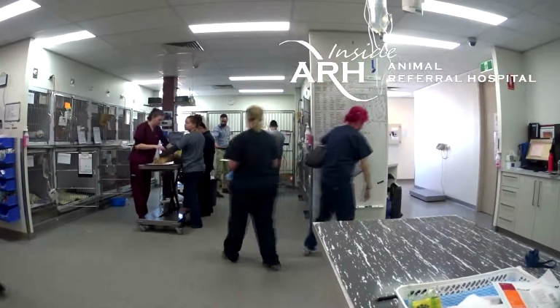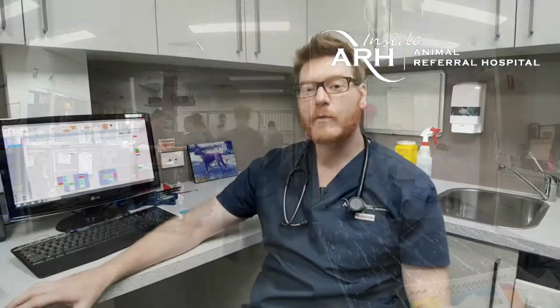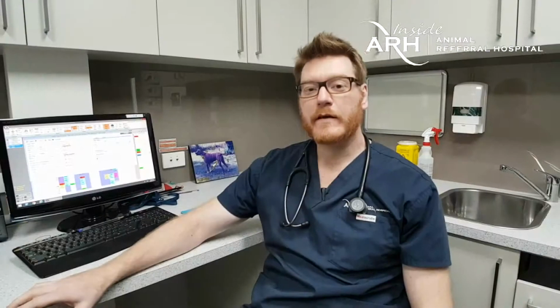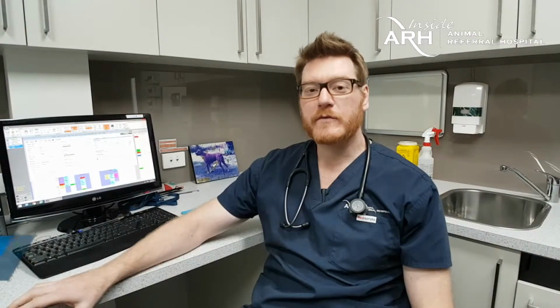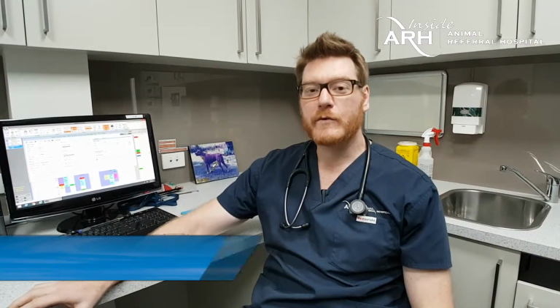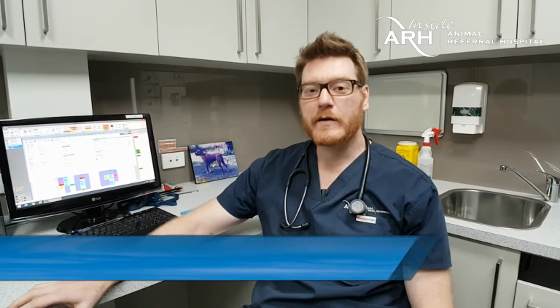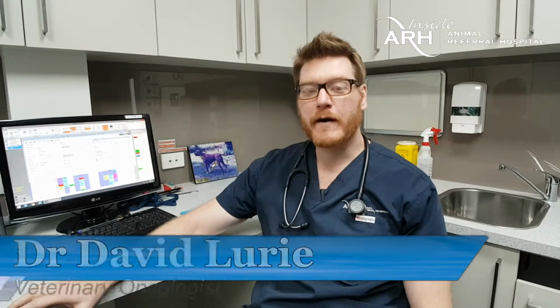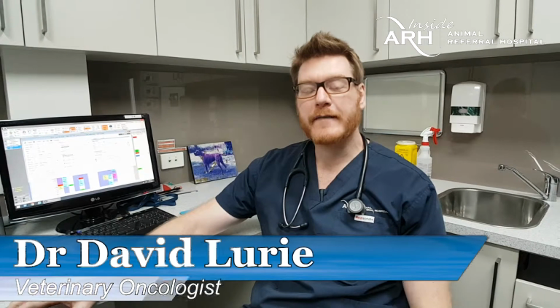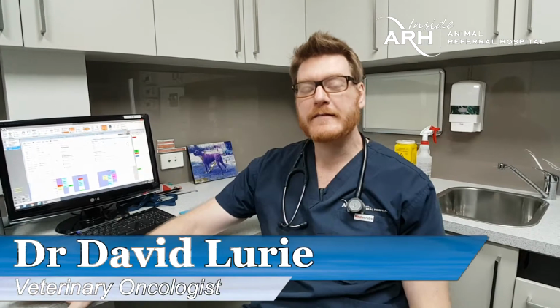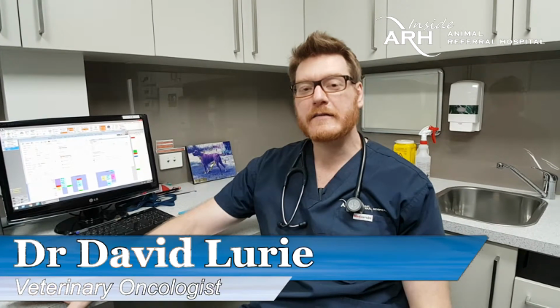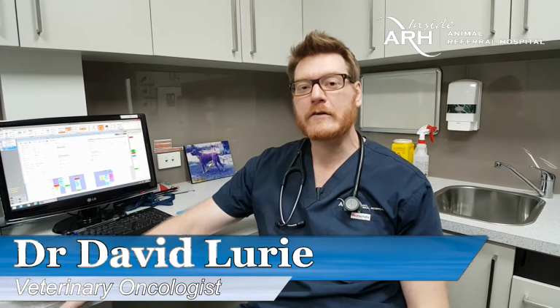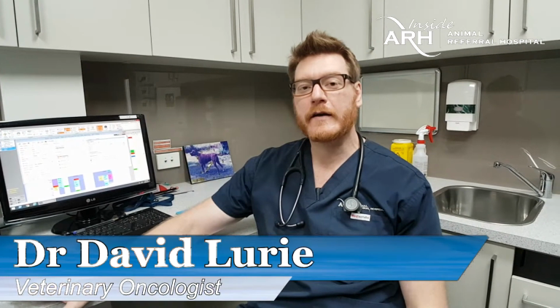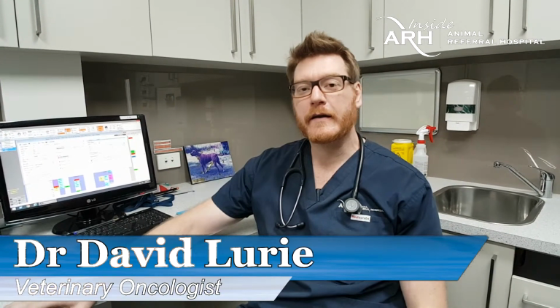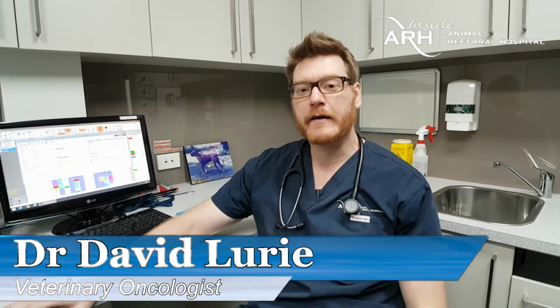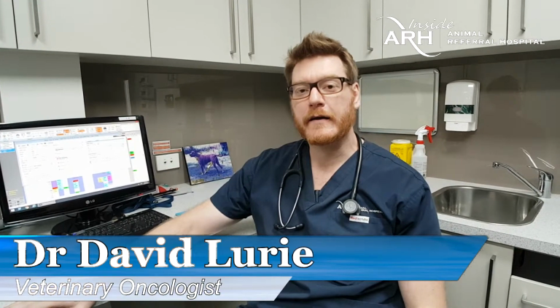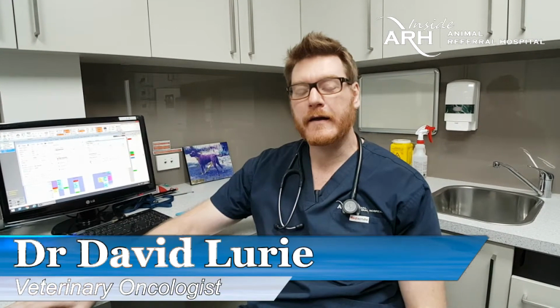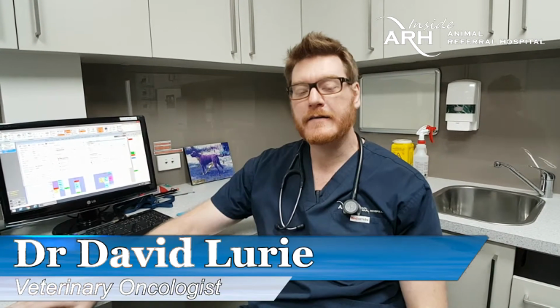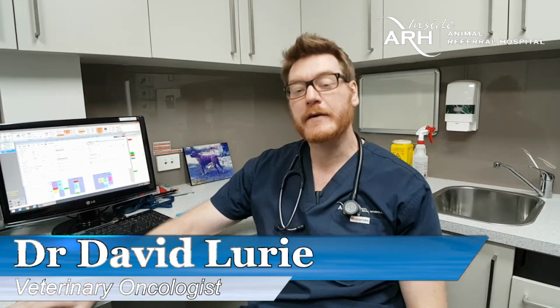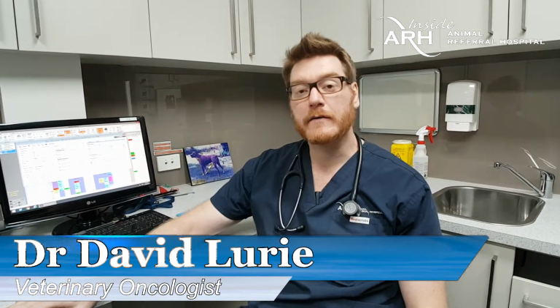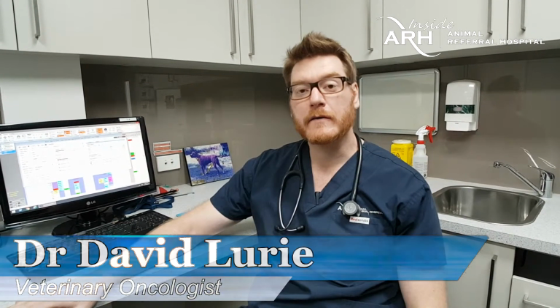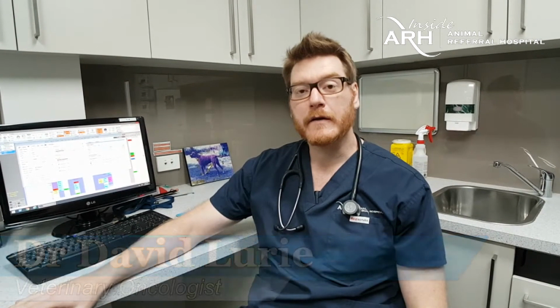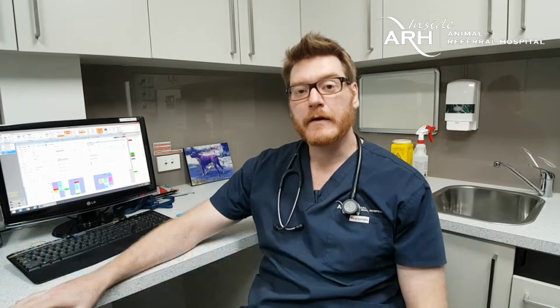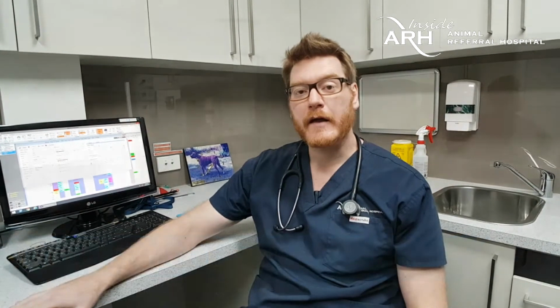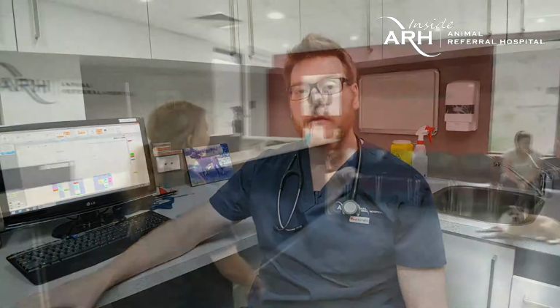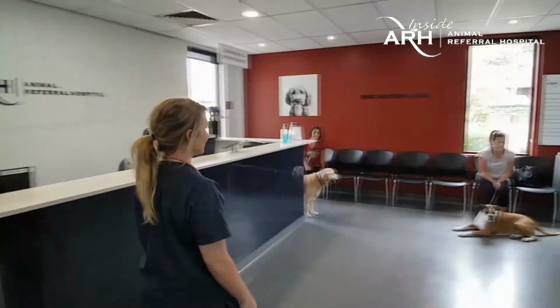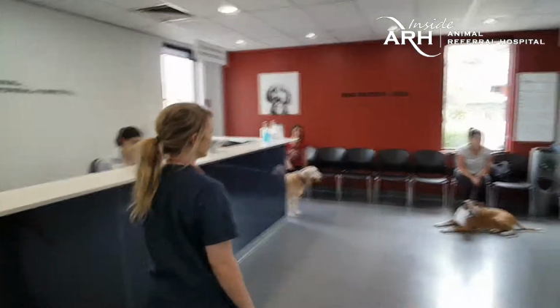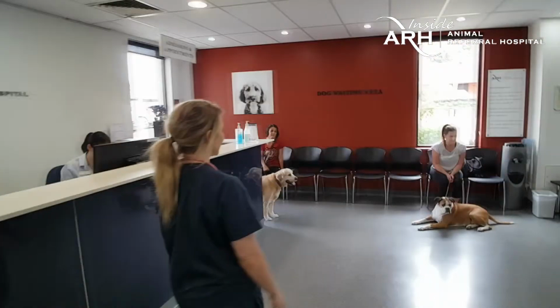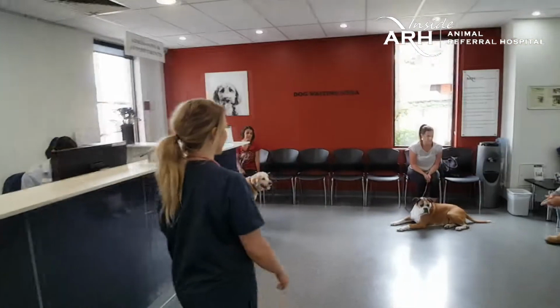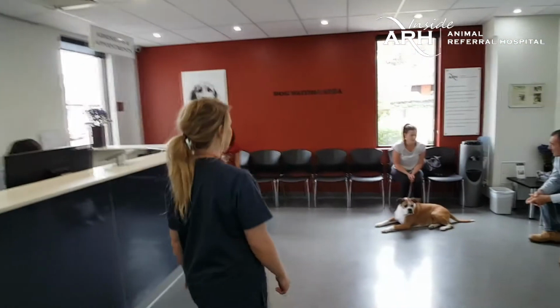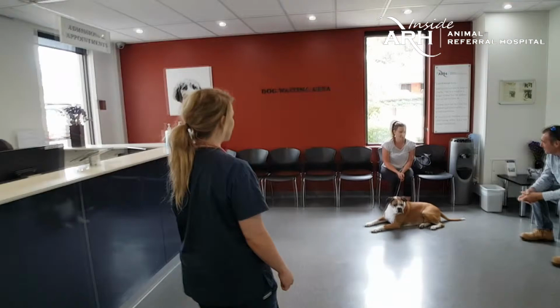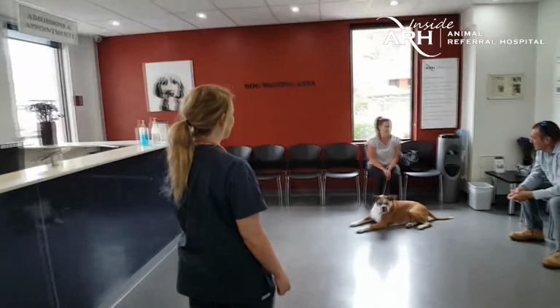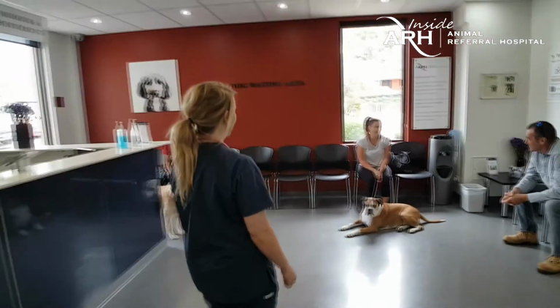Welcome to a behind-the-scenes look at a typical ARH cancer care oncology patient.